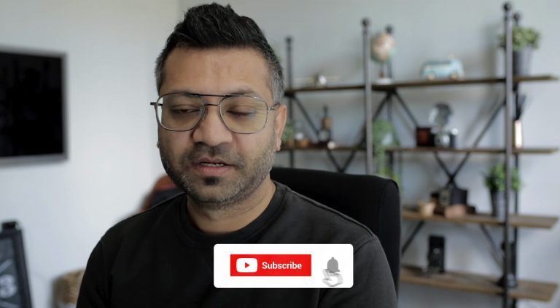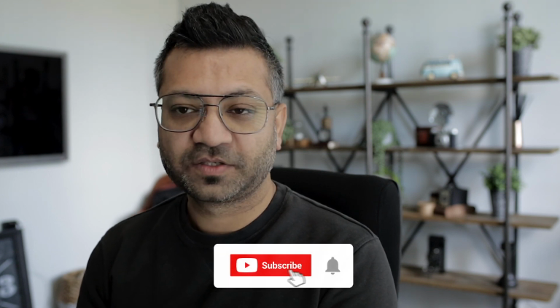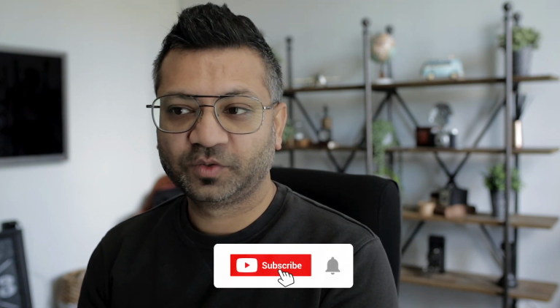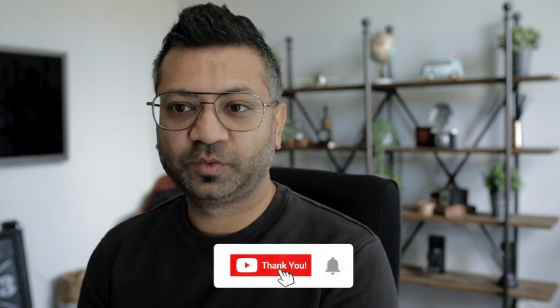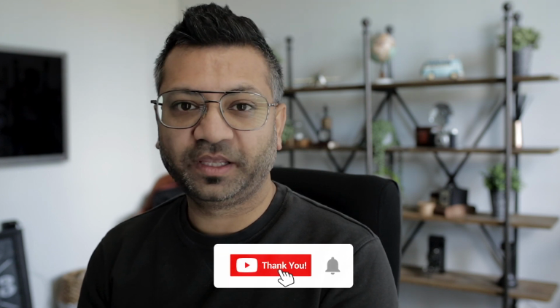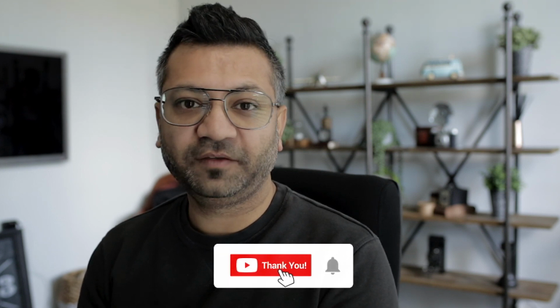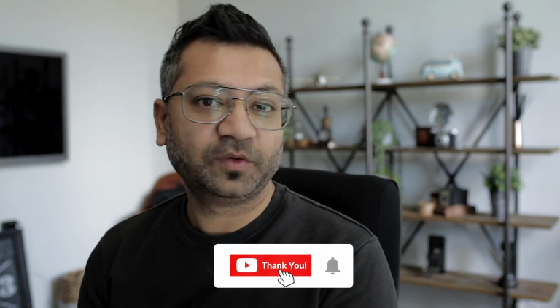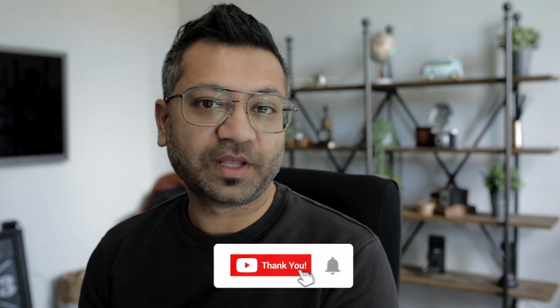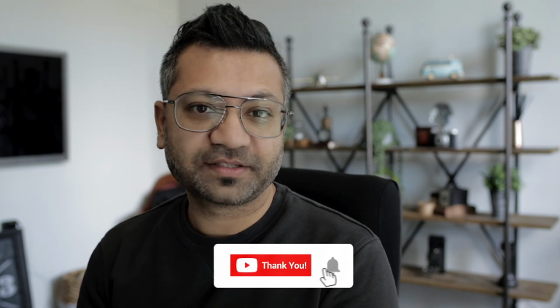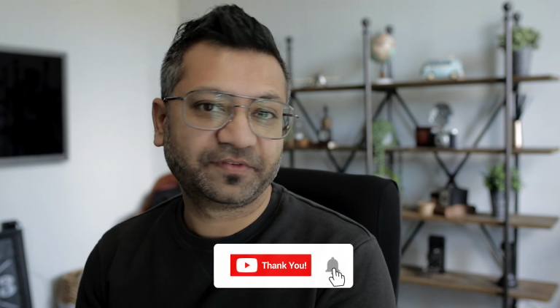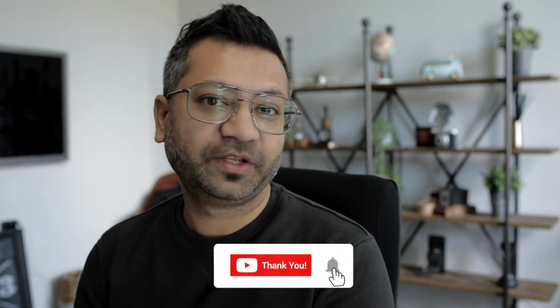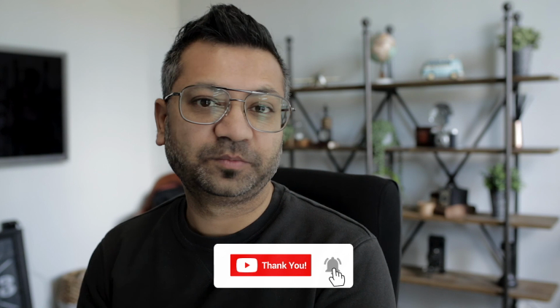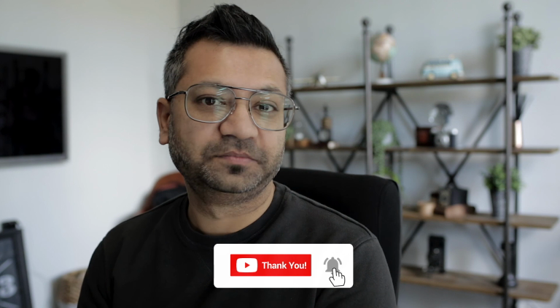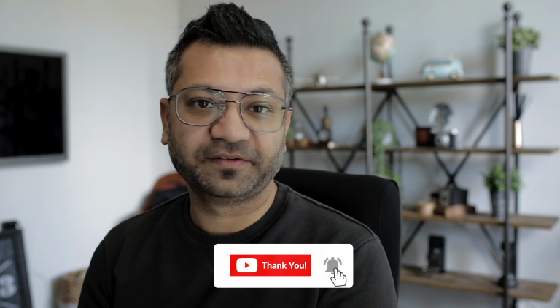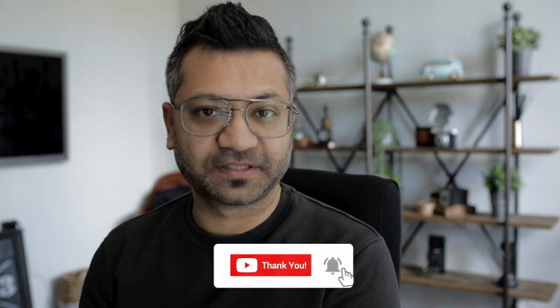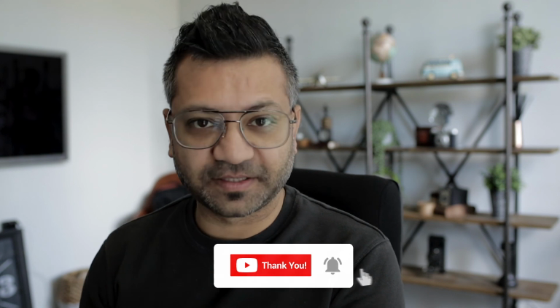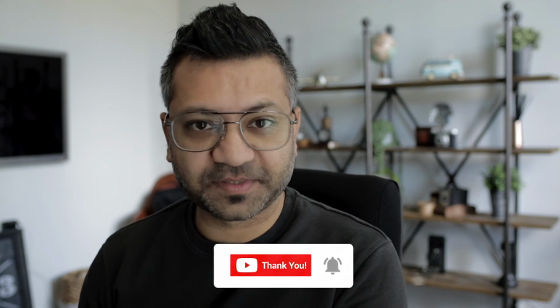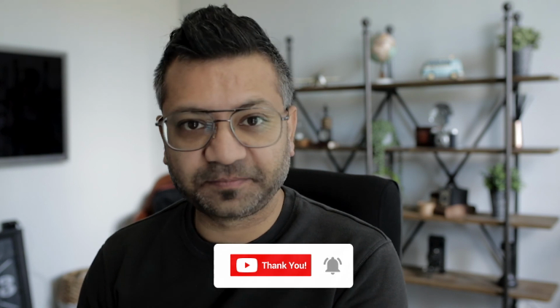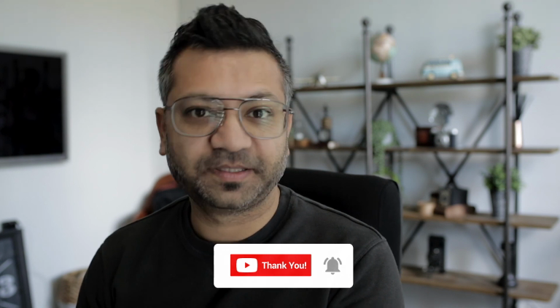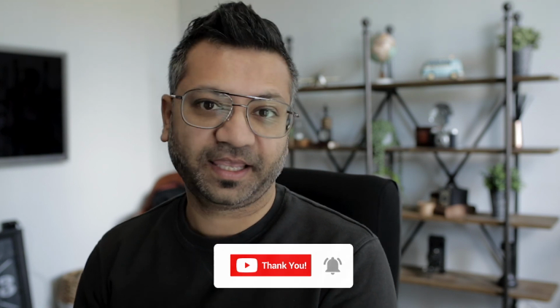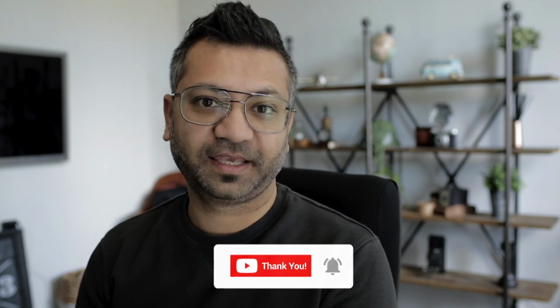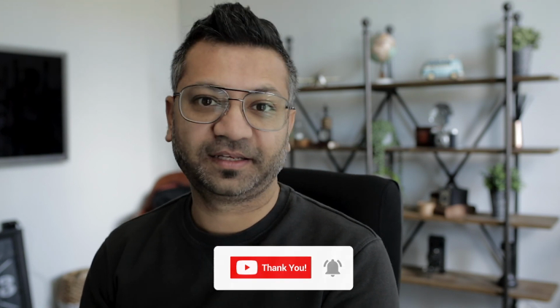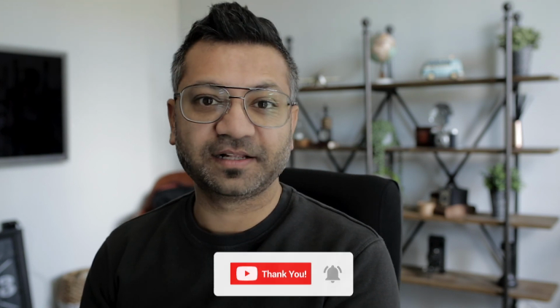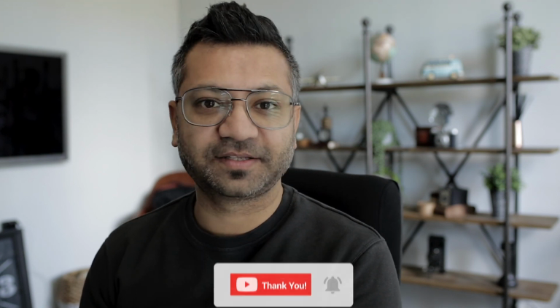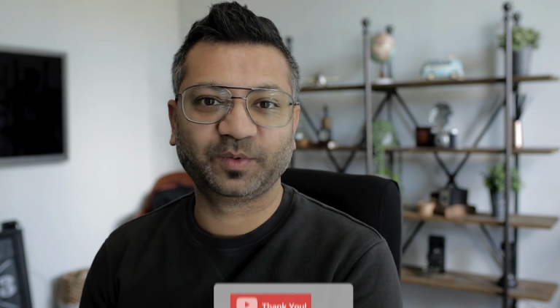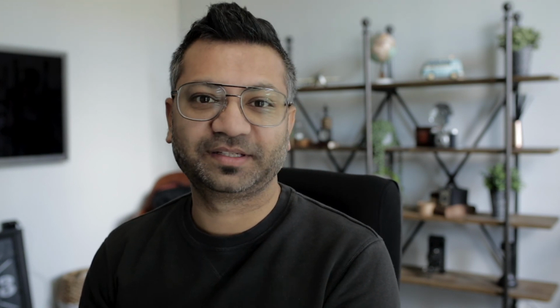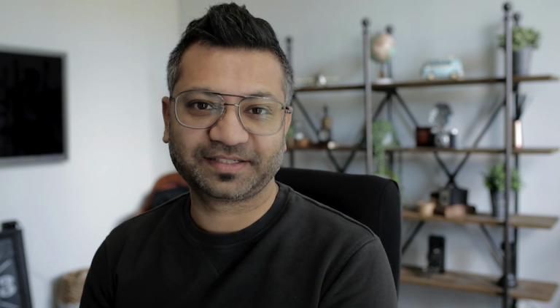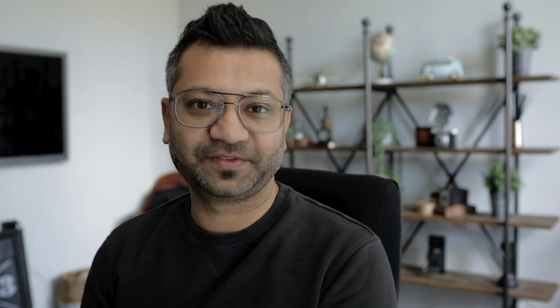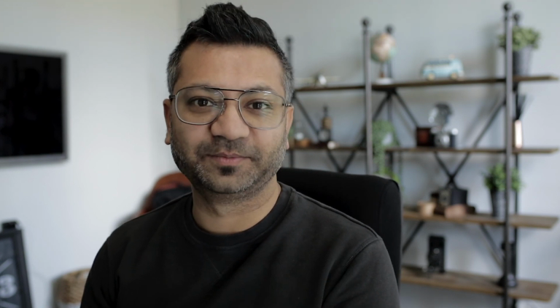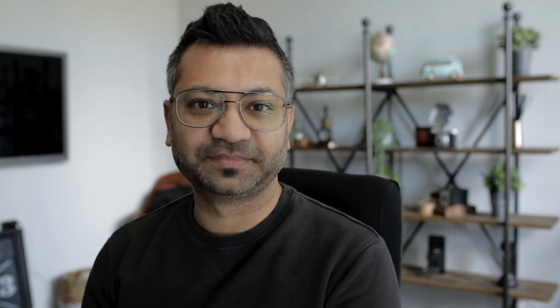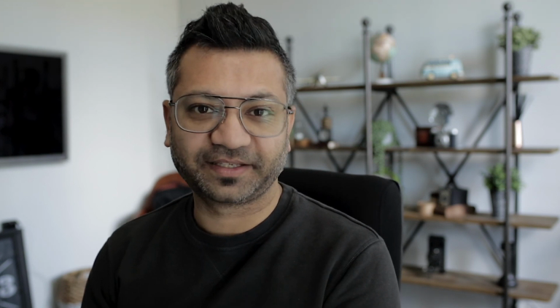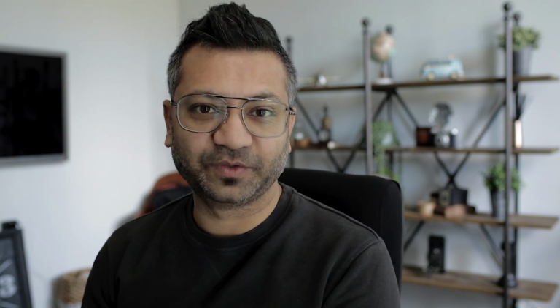If you like this video, give us a thumbs up and I'll see you in the next video. Thank you.